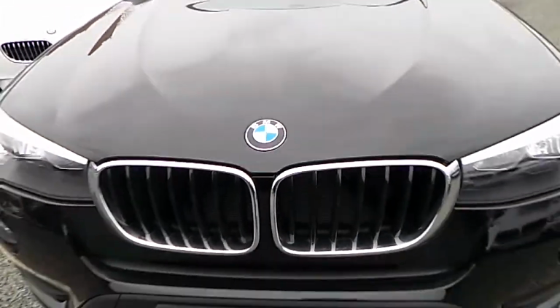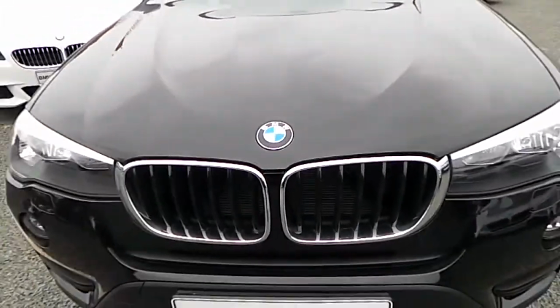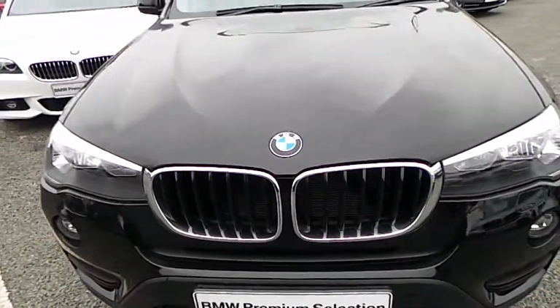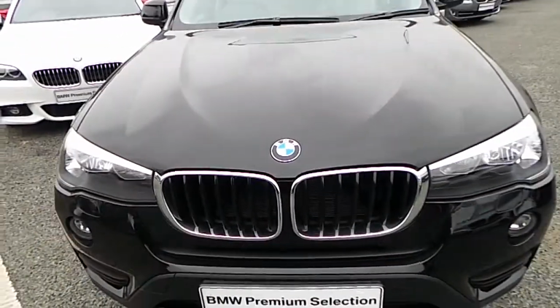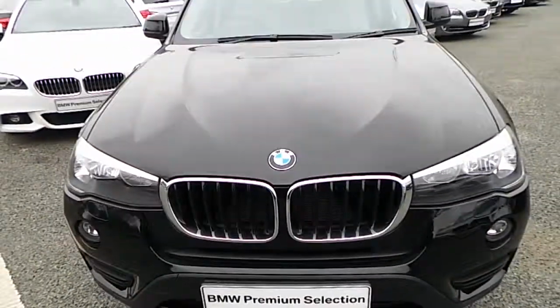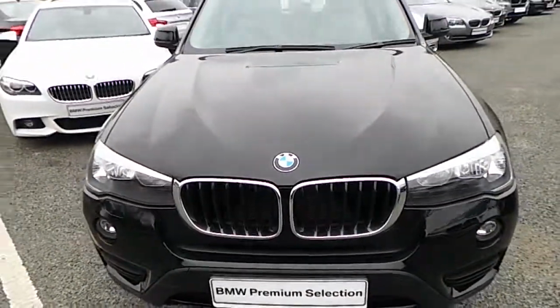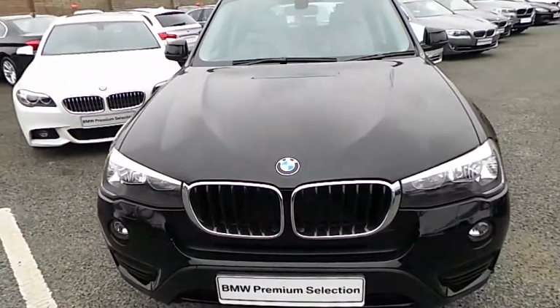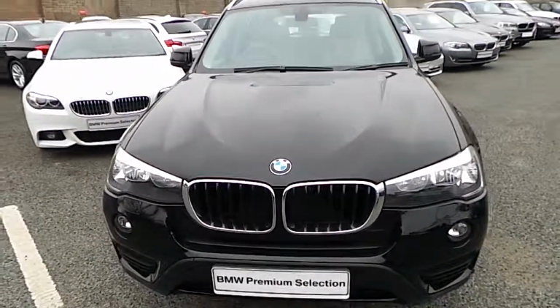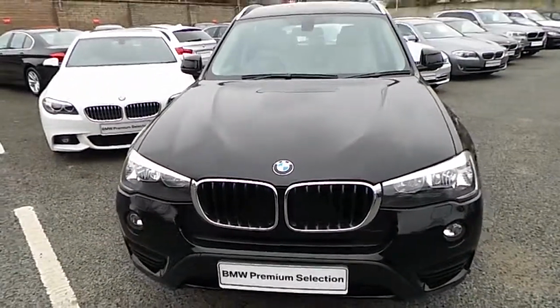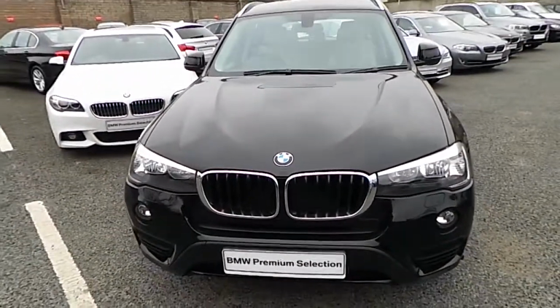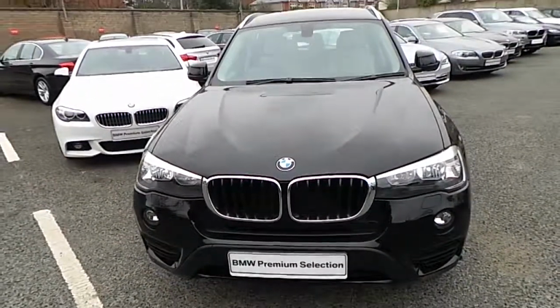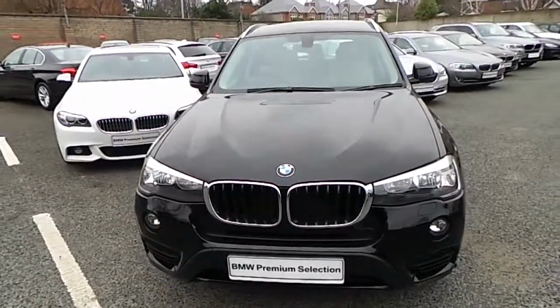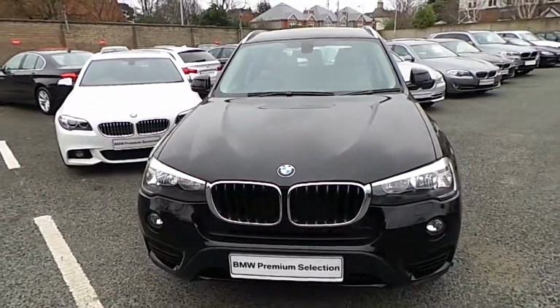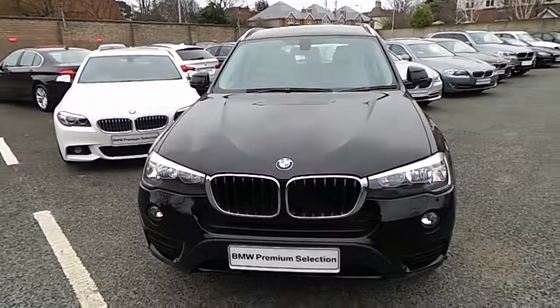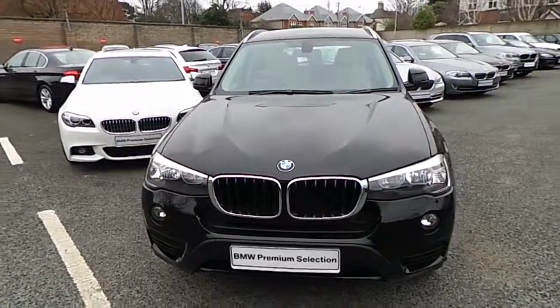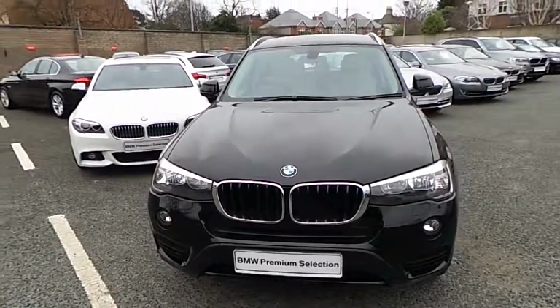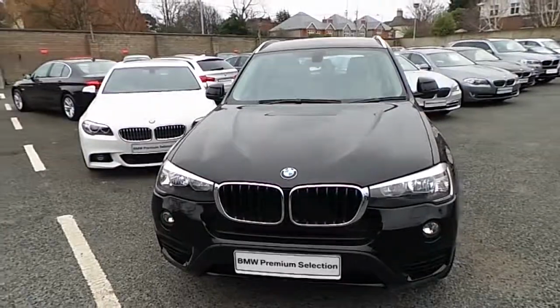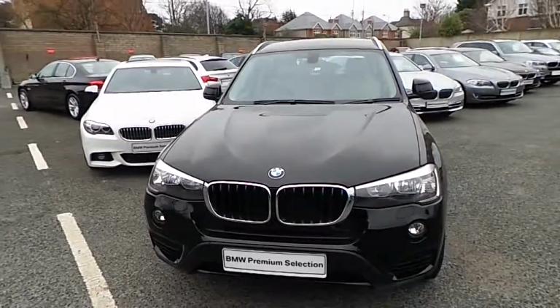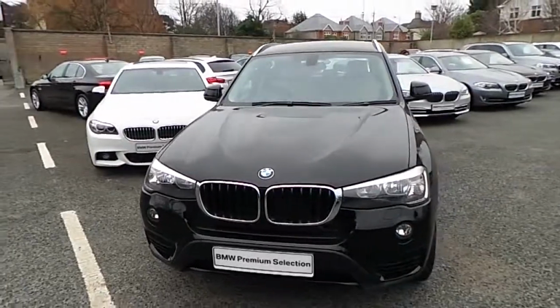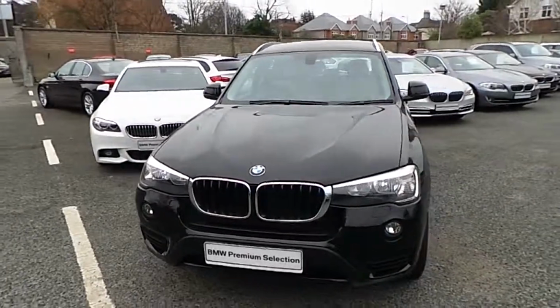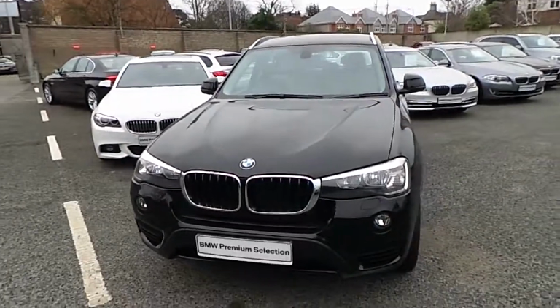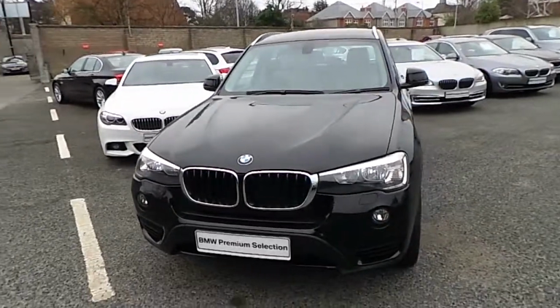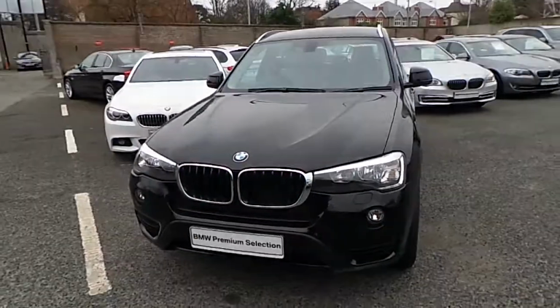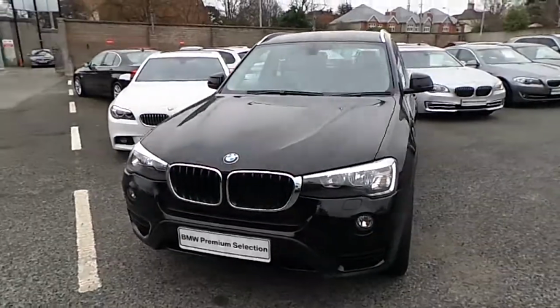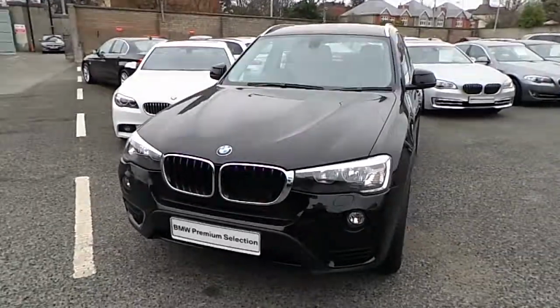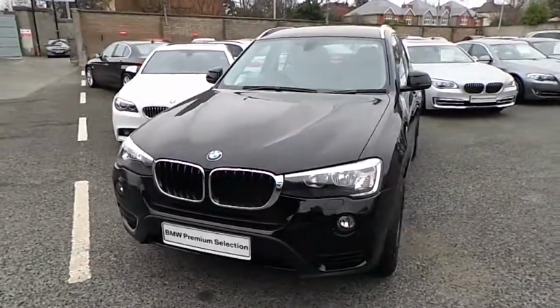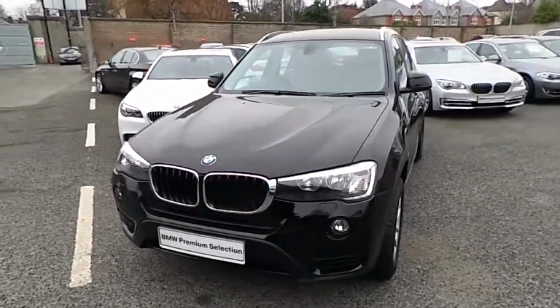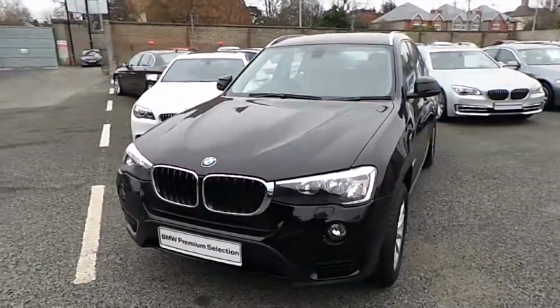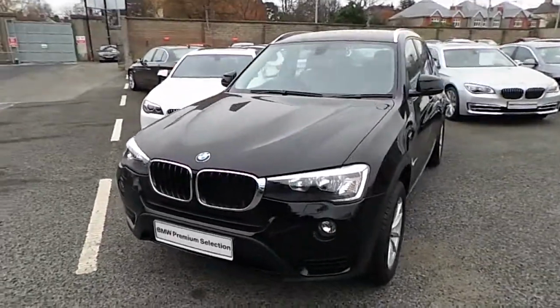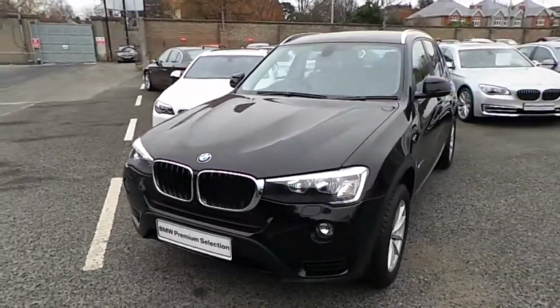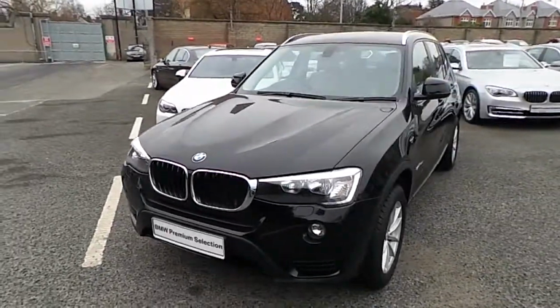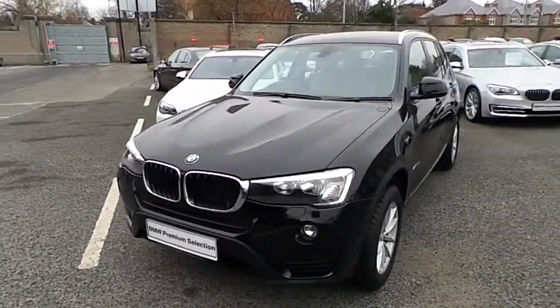Hello and welcome to Murphy & Gun BMW. My name is Corbyn and I'm going to show you around this X3.